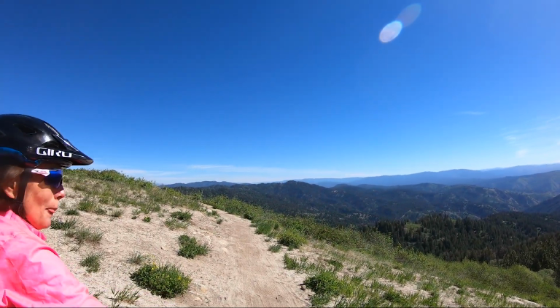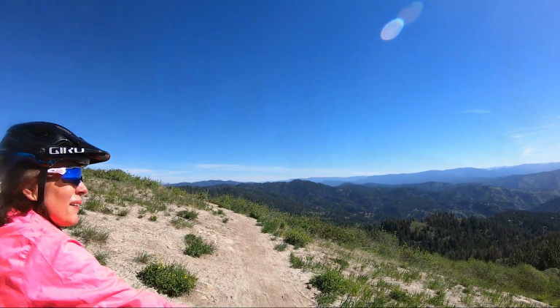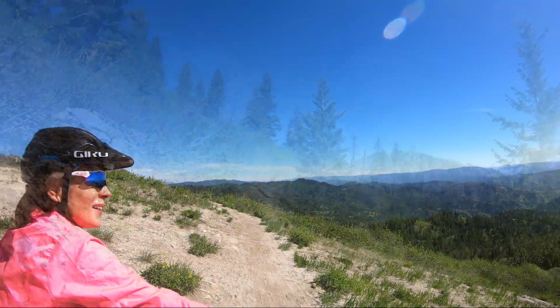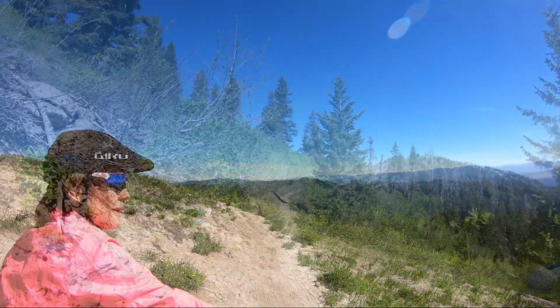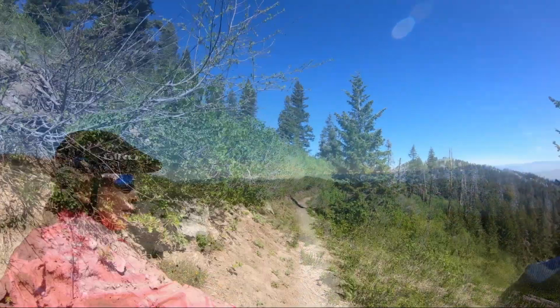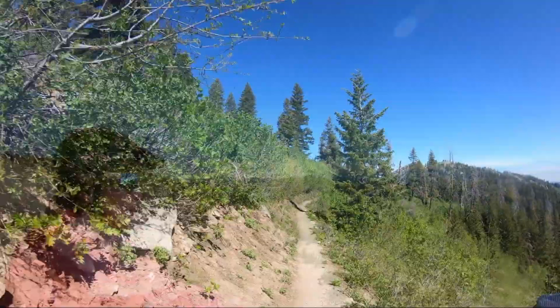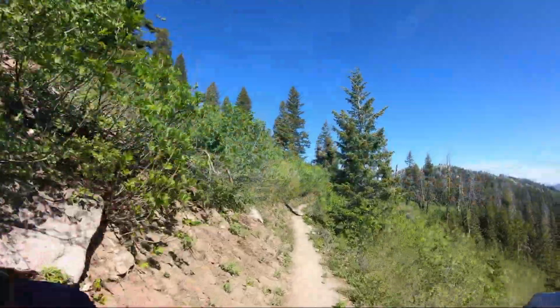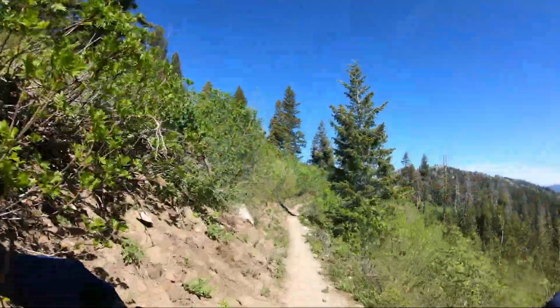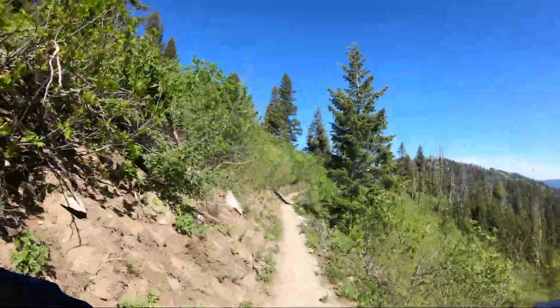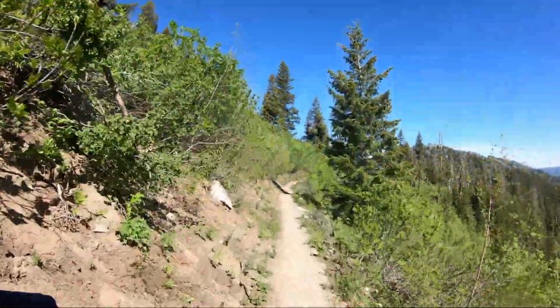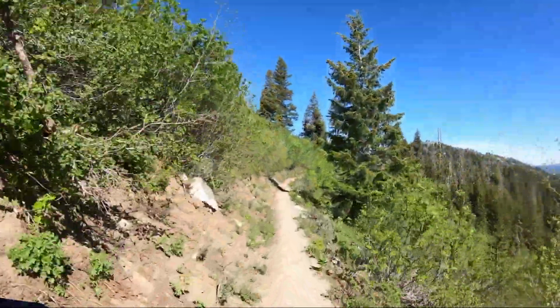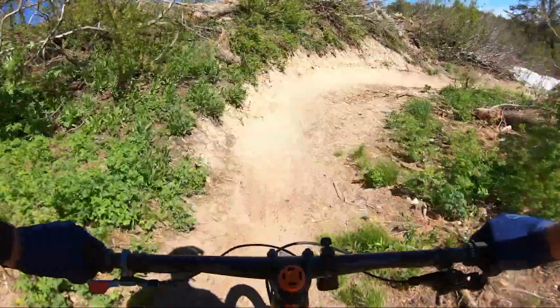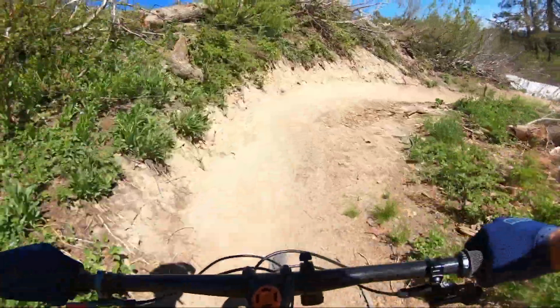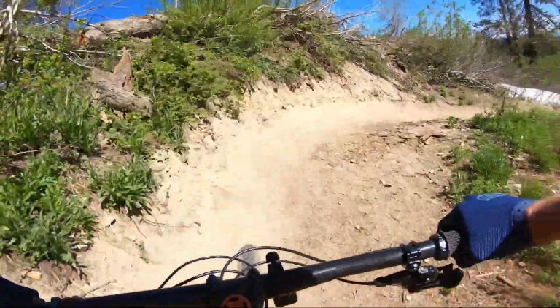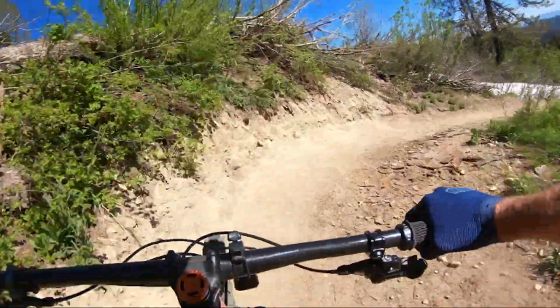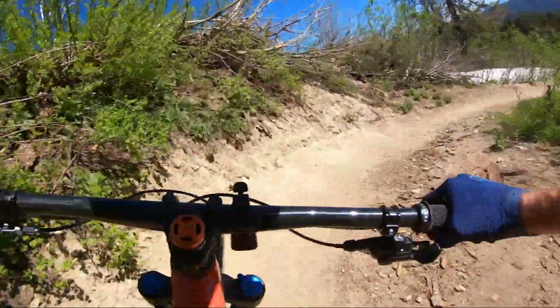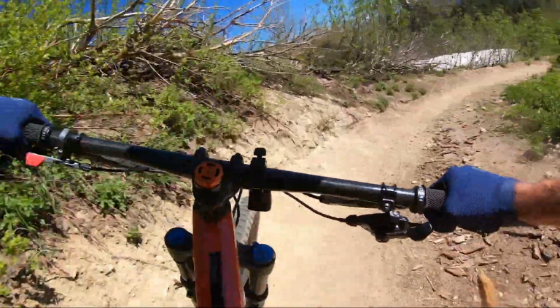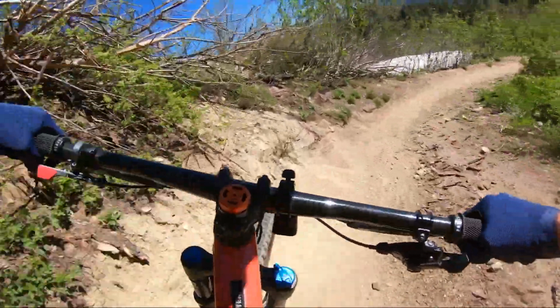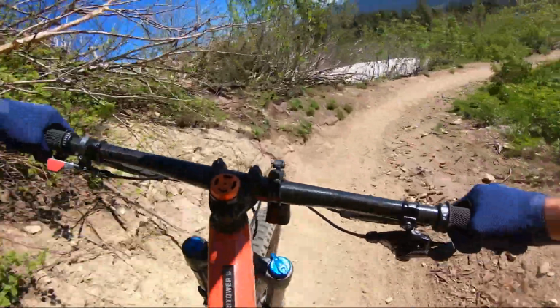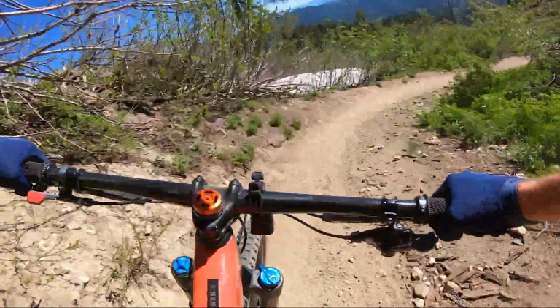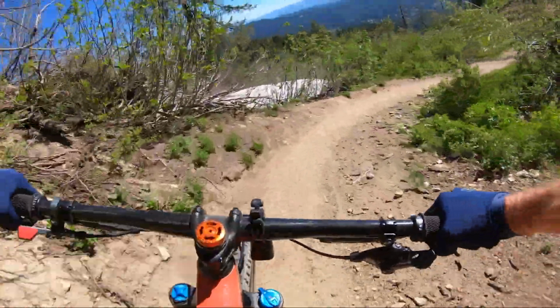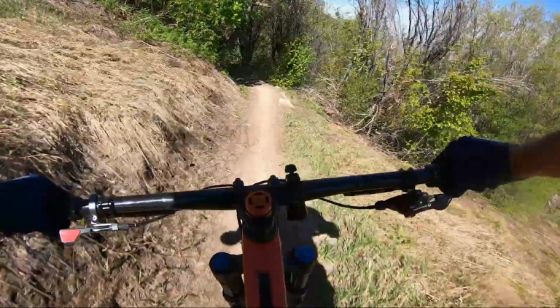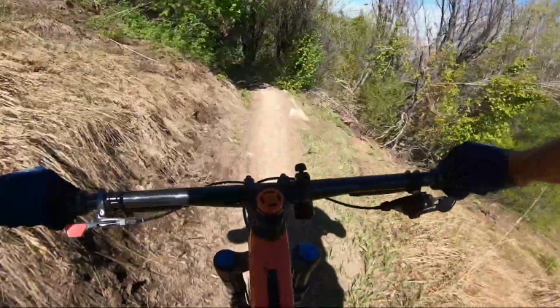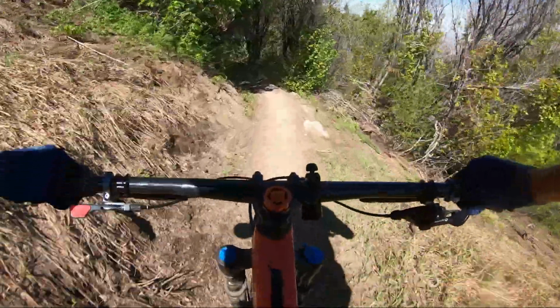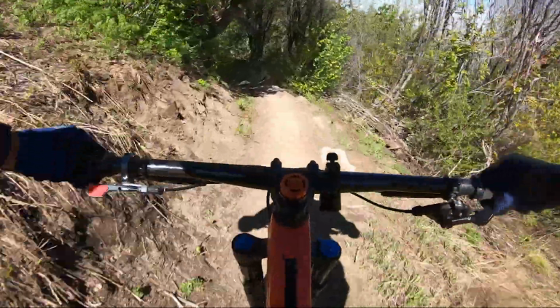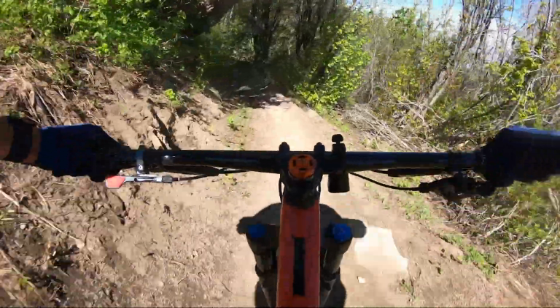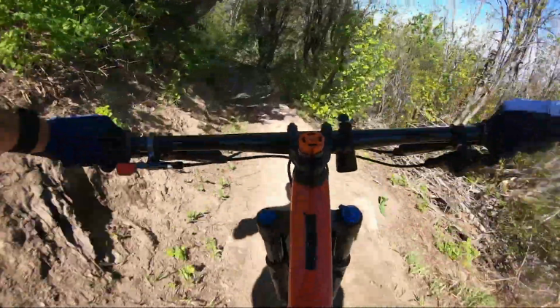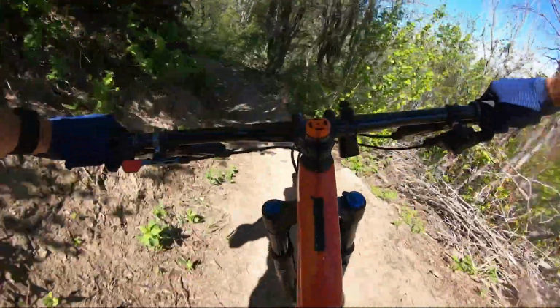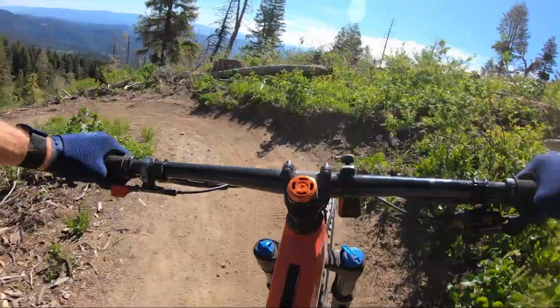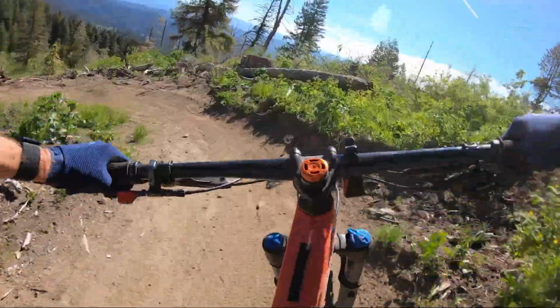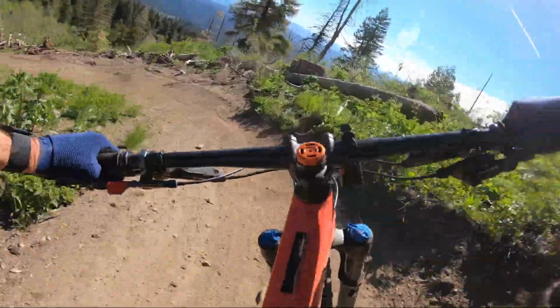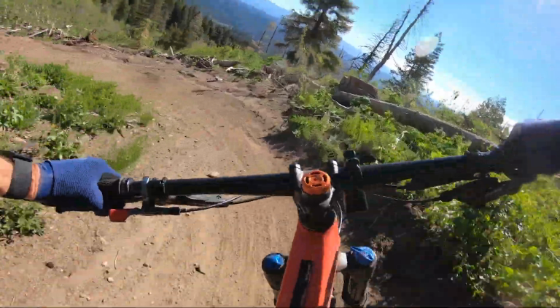Your hill climbing efforts will once again be rewarded by a fast downhill section of singletrack that traverses a logging area.